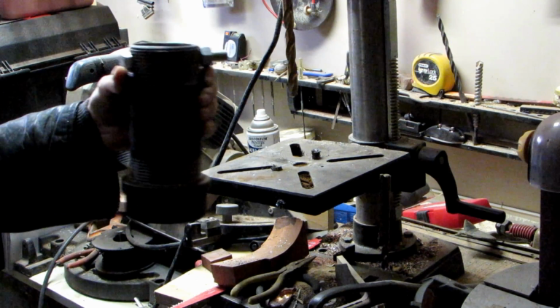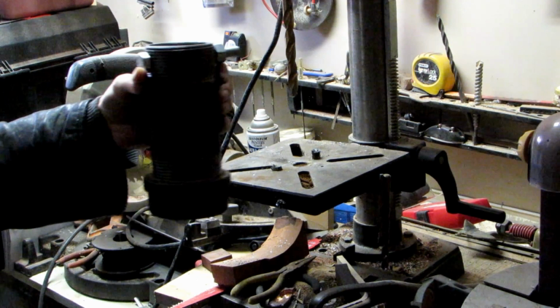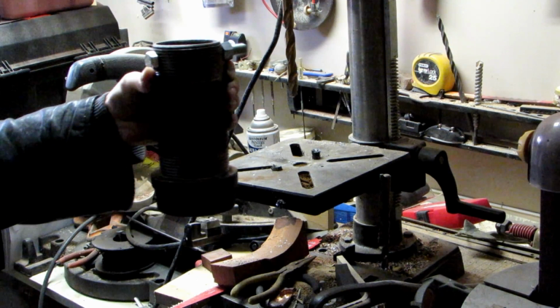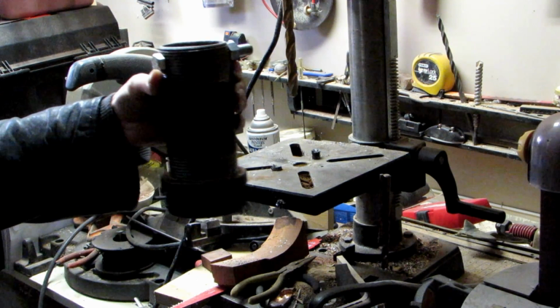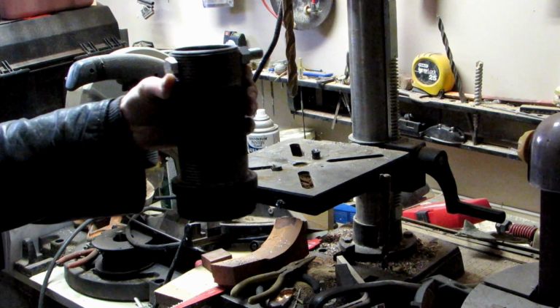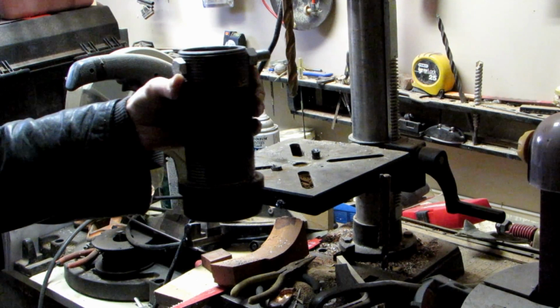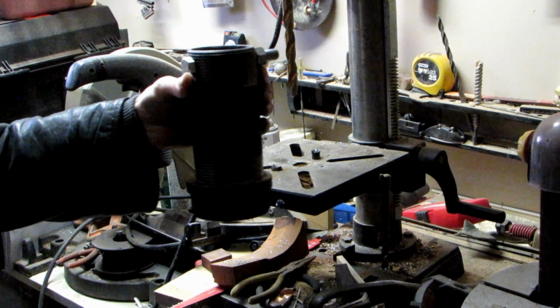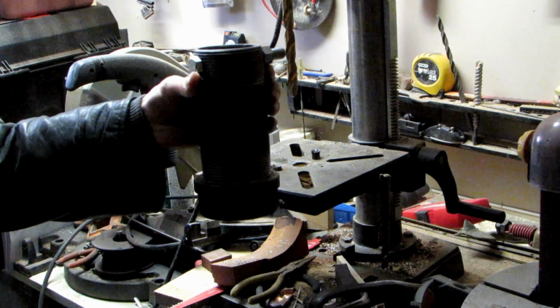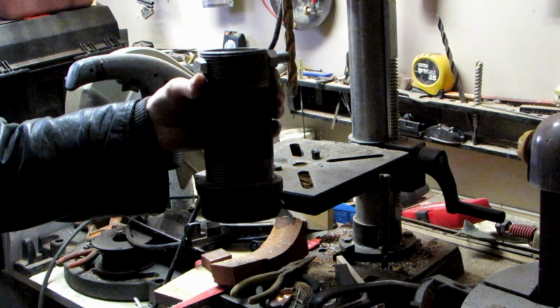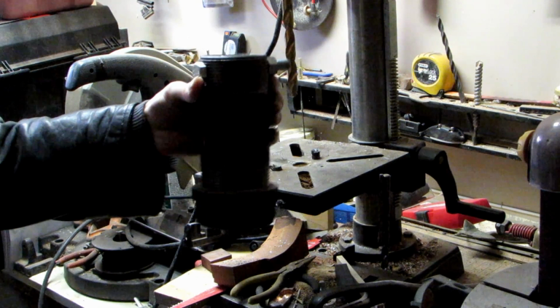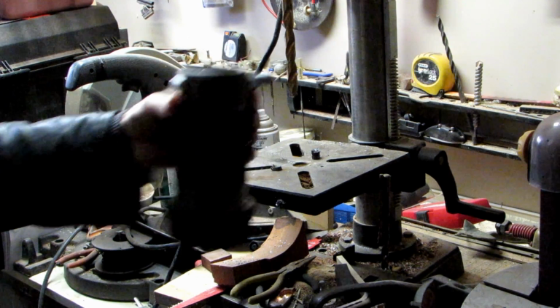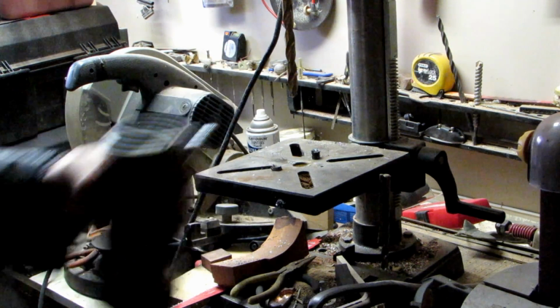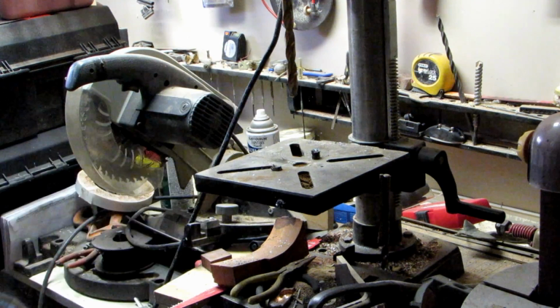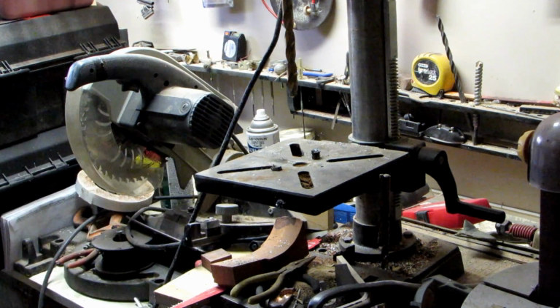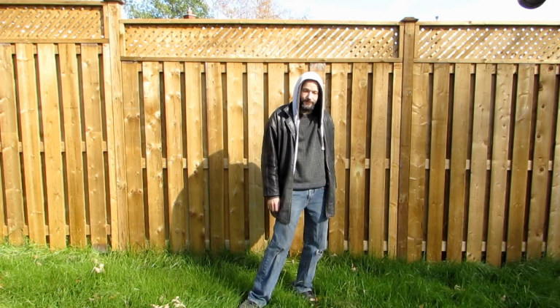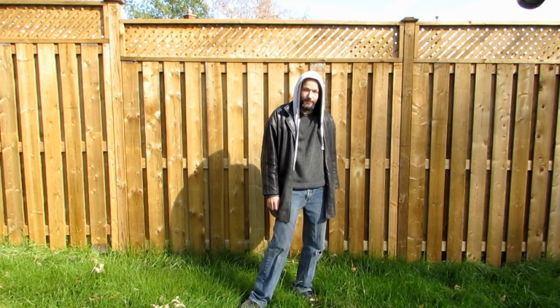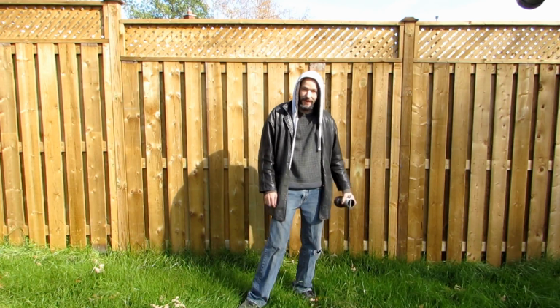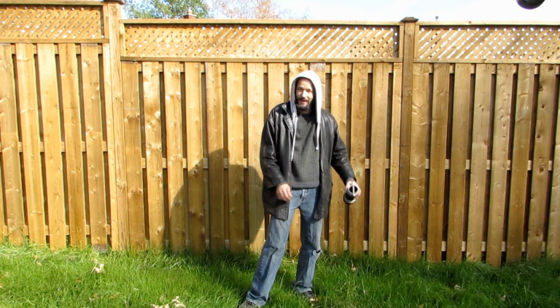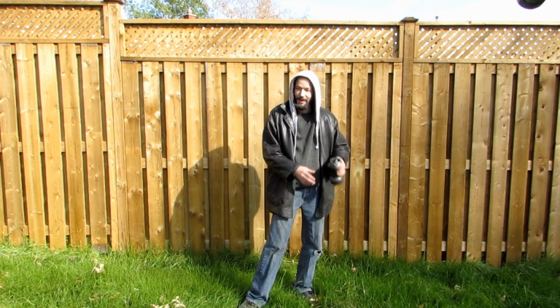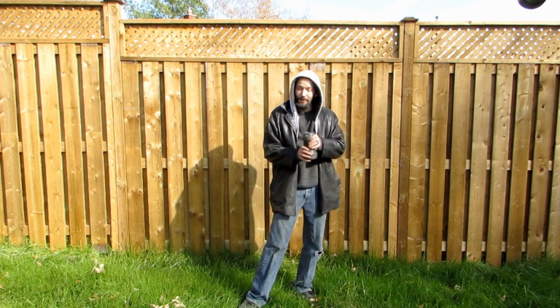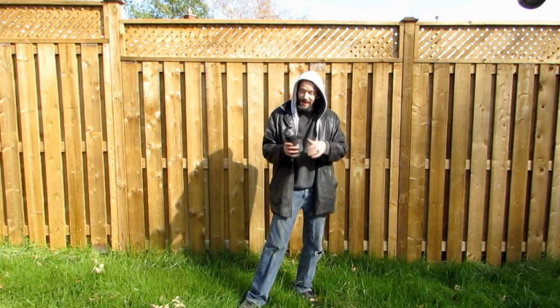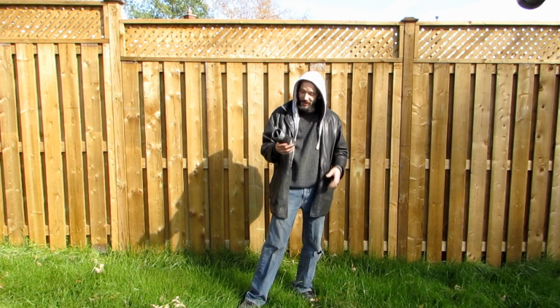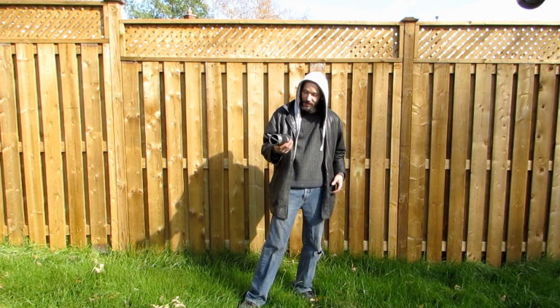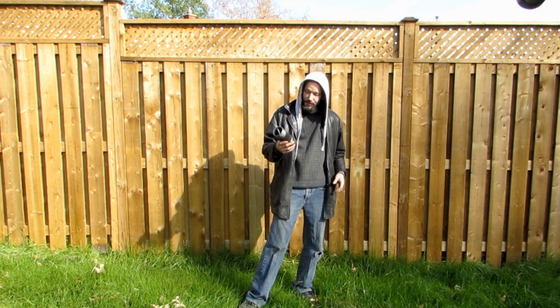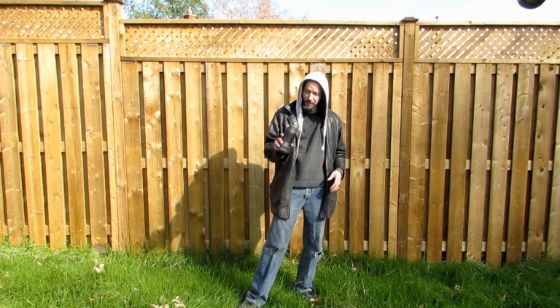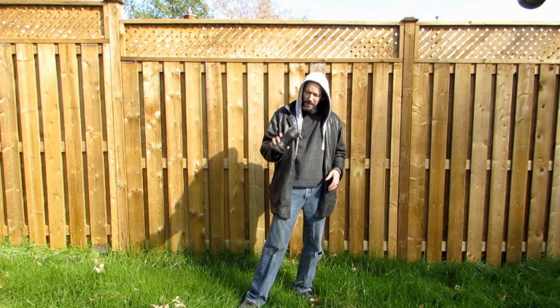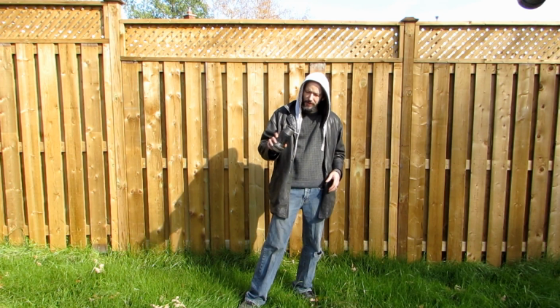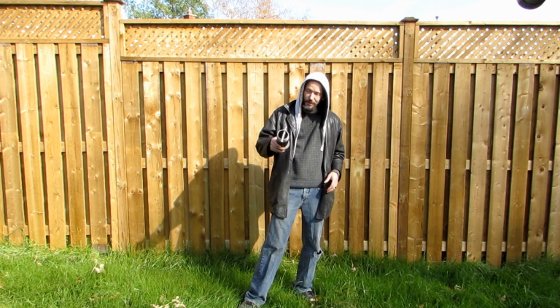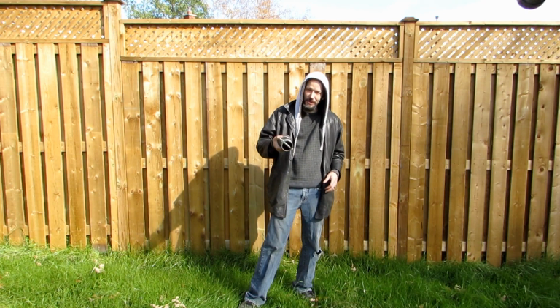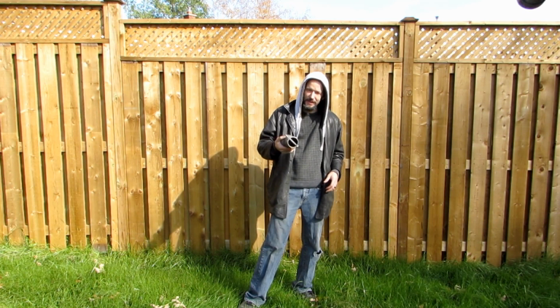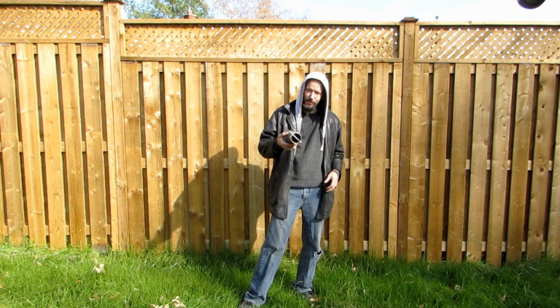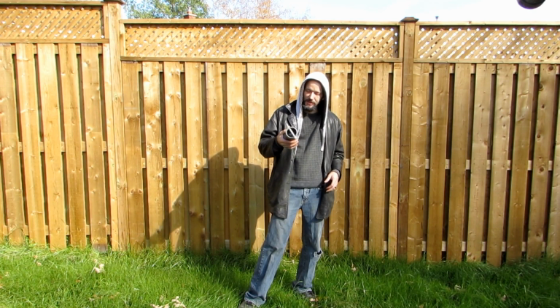Well, that turned out pretty well, if I do say so myself.